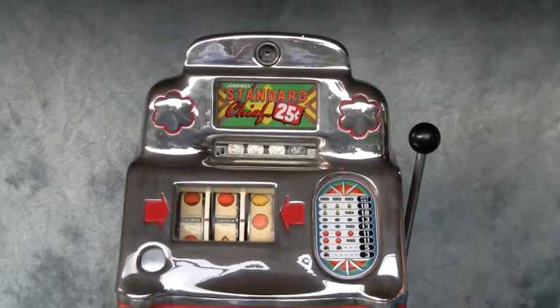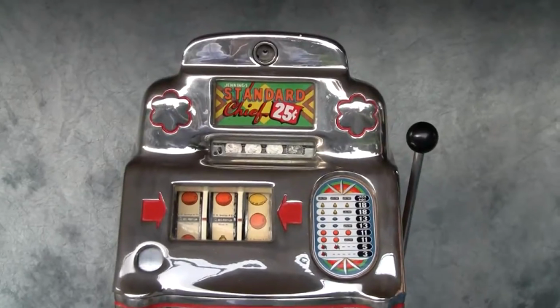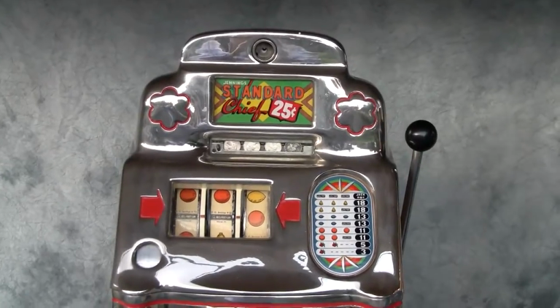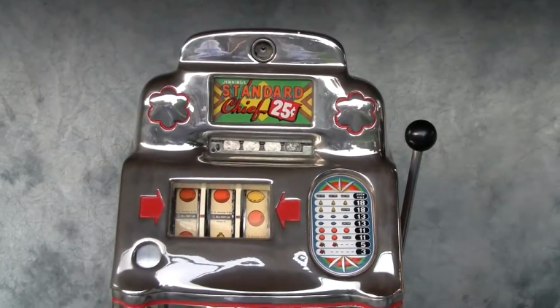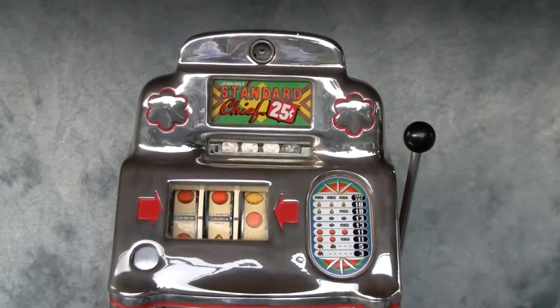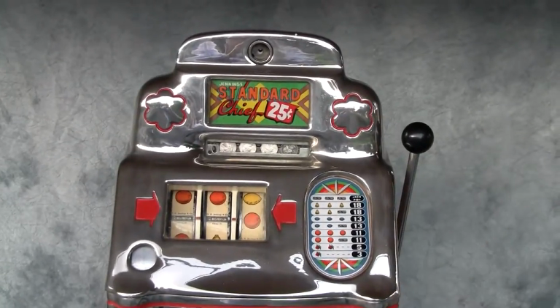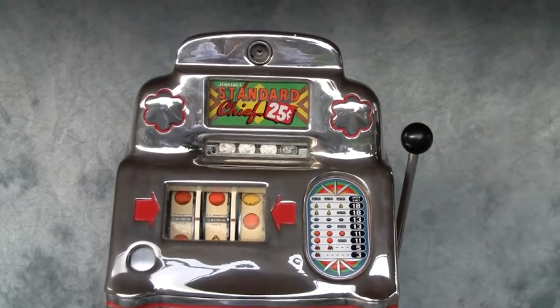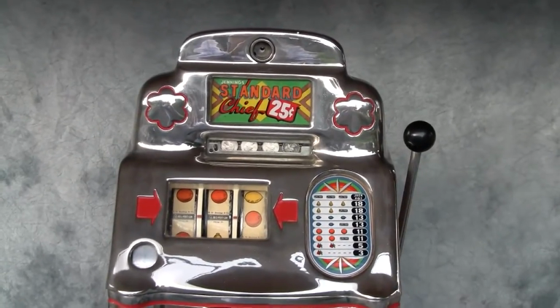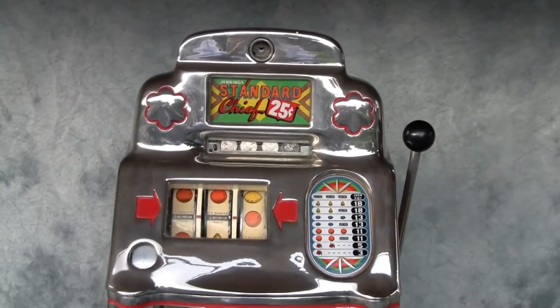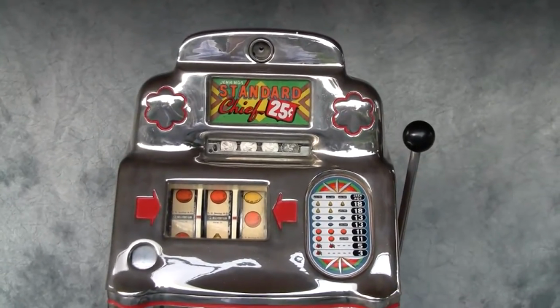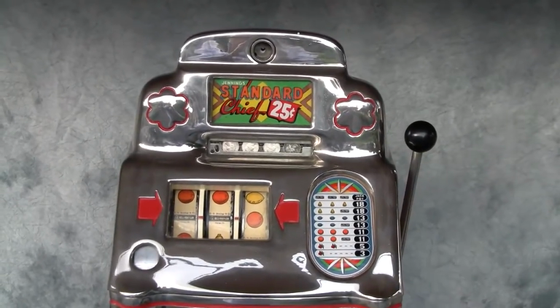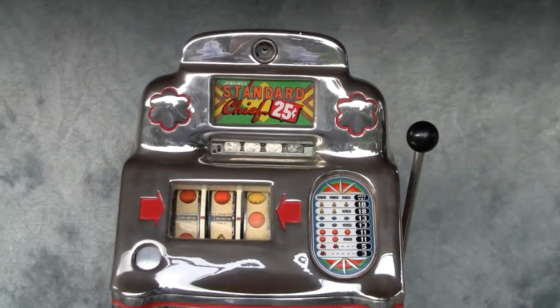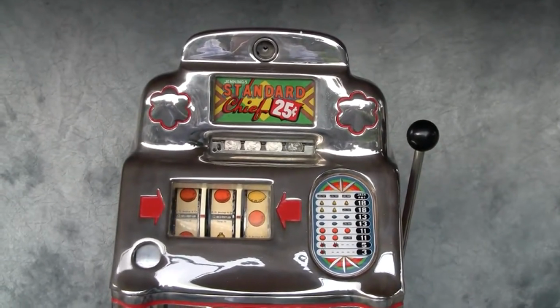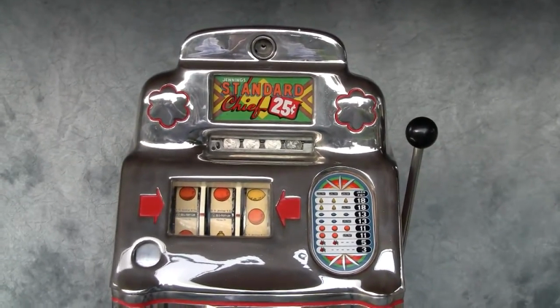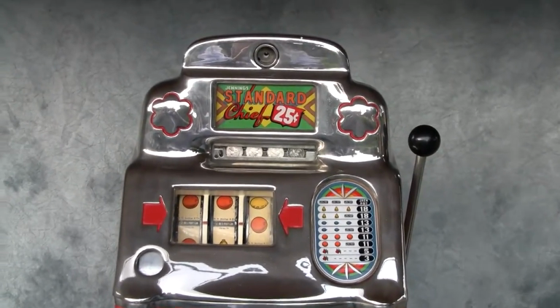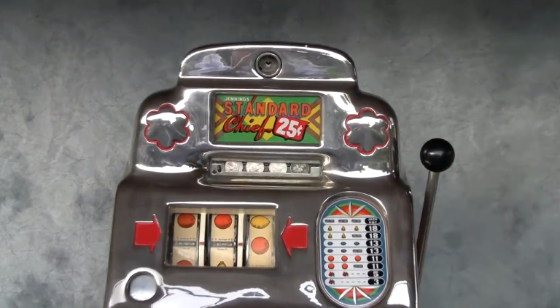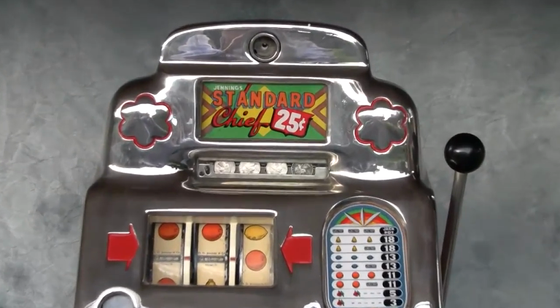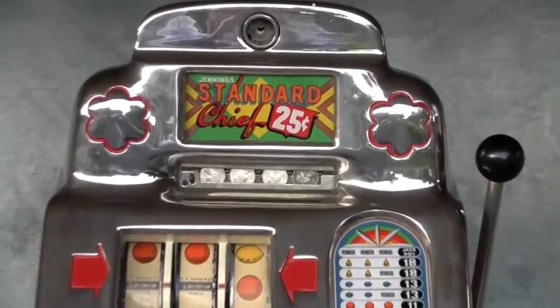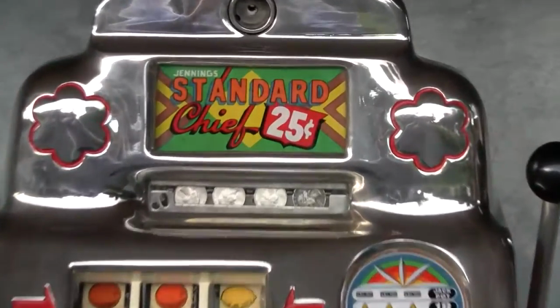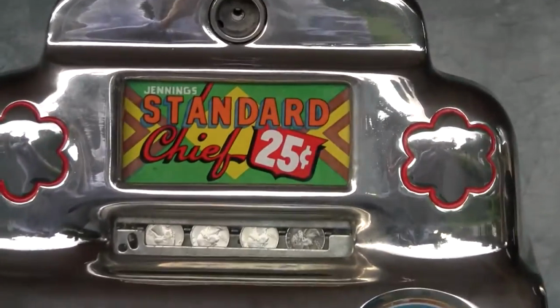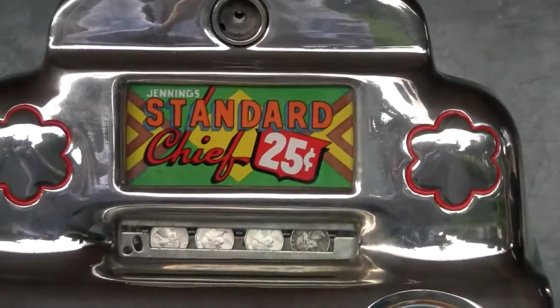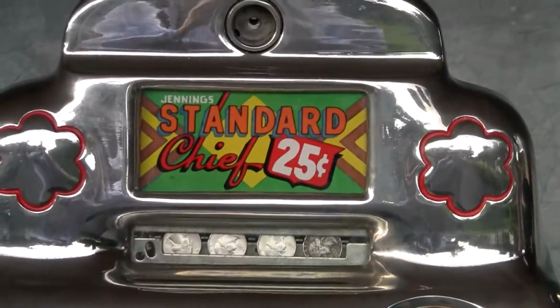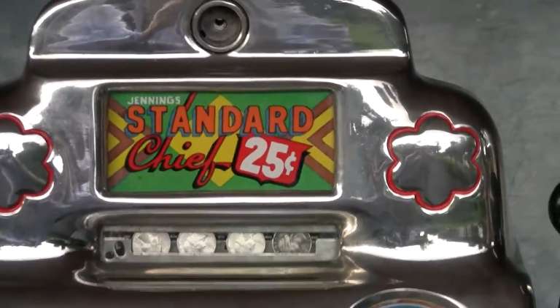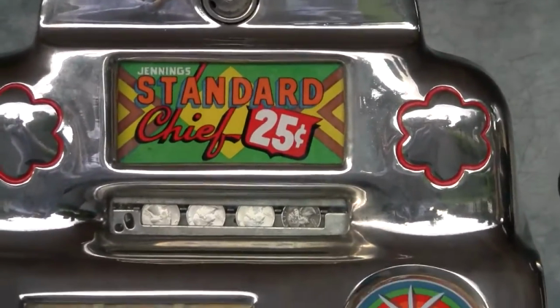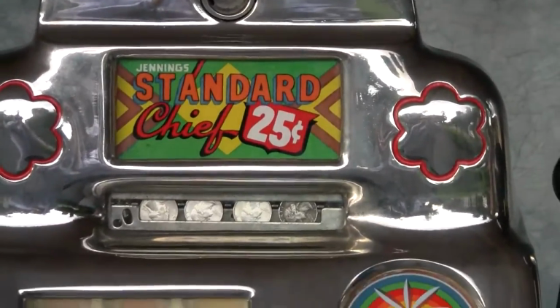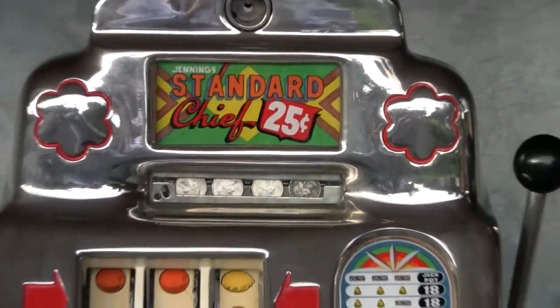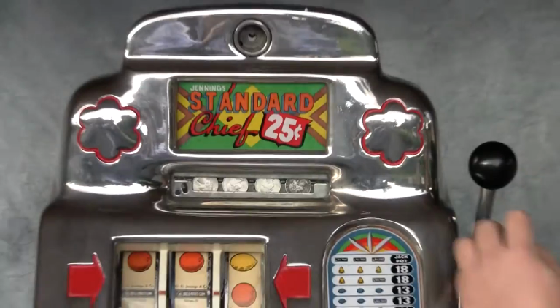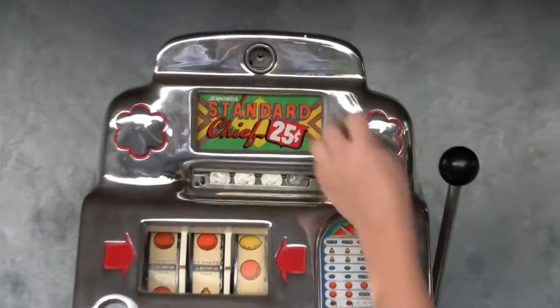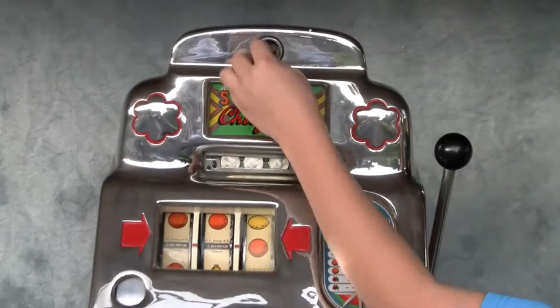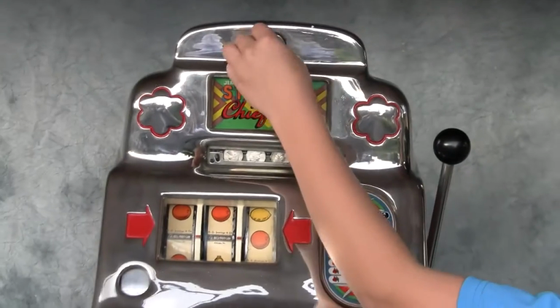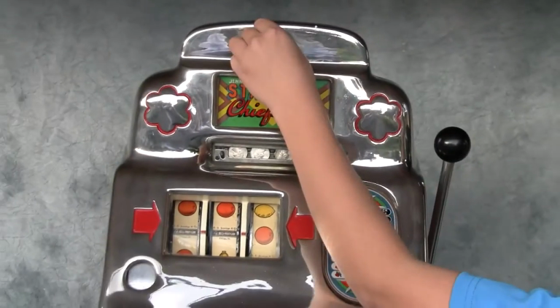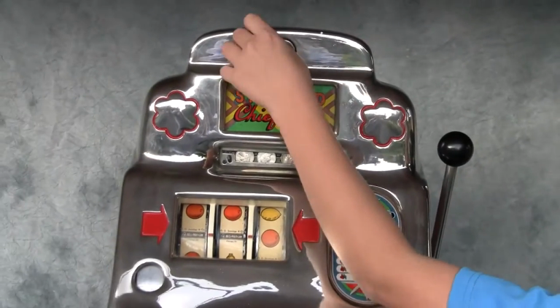Here's the Standard Chief 25-cent slot machine. Let's go ahead and play it.